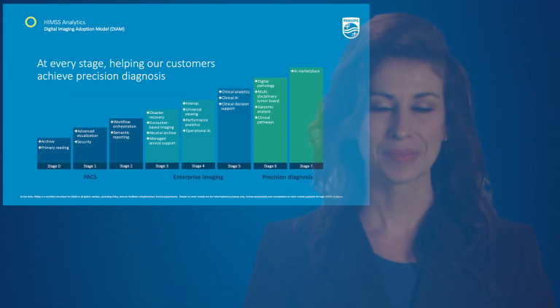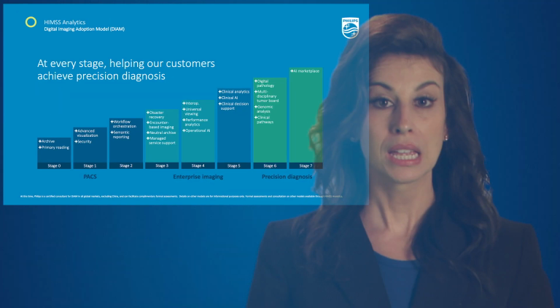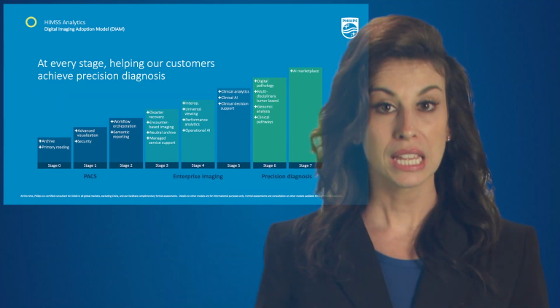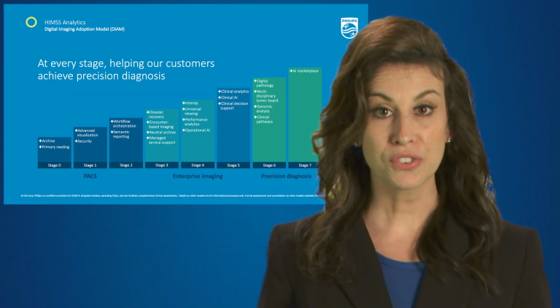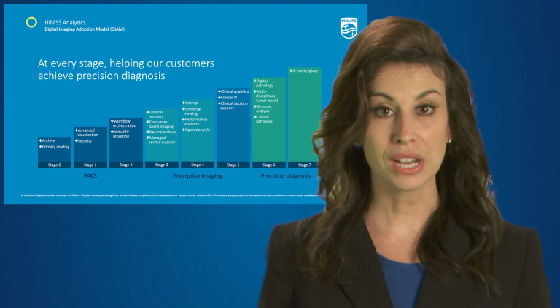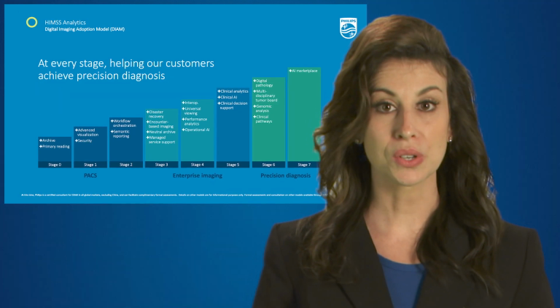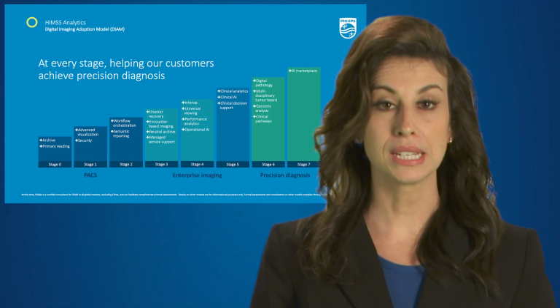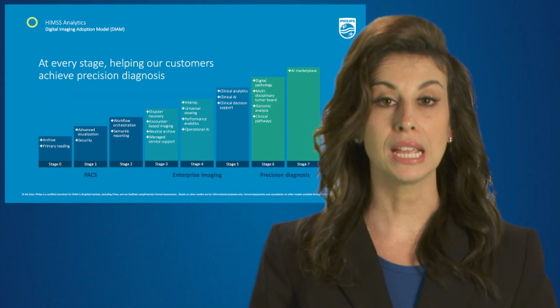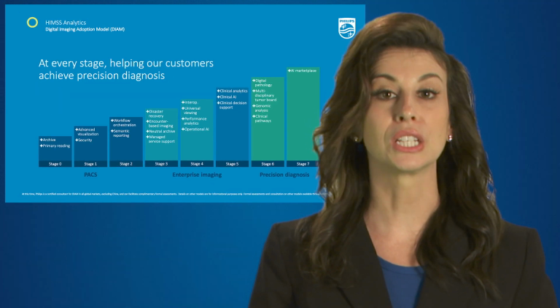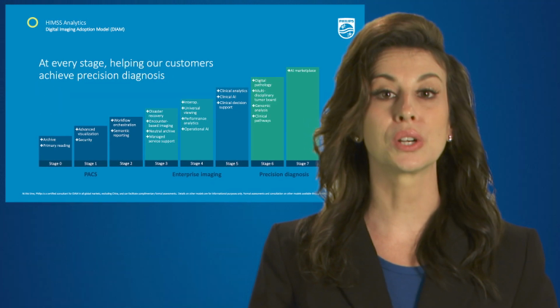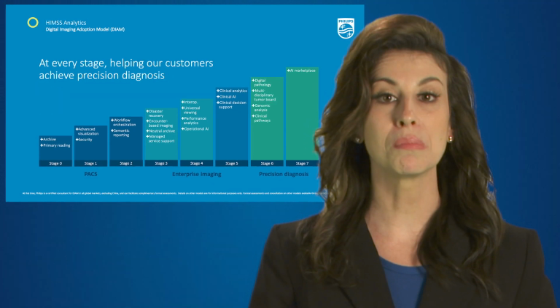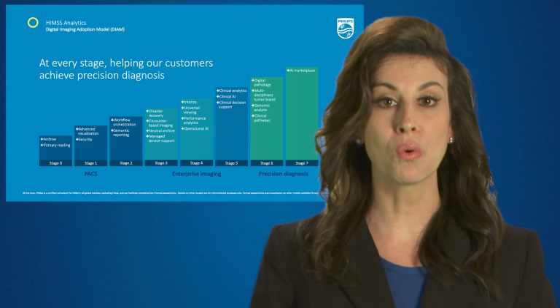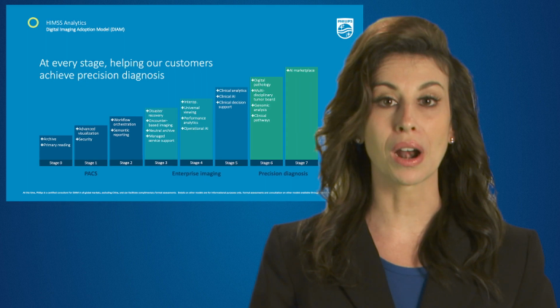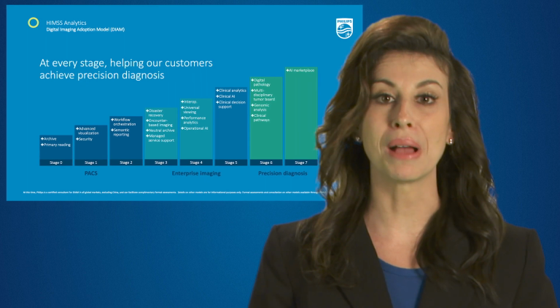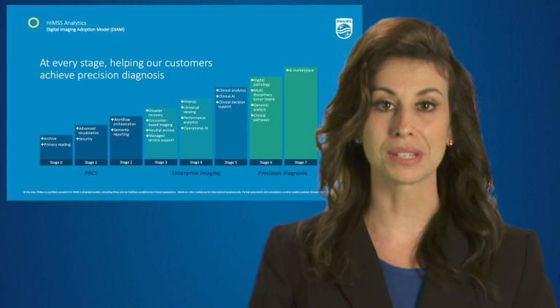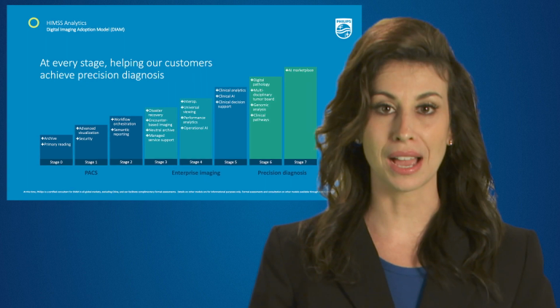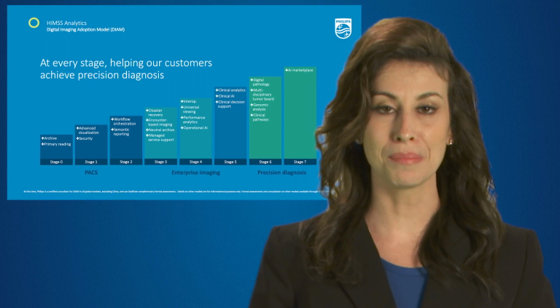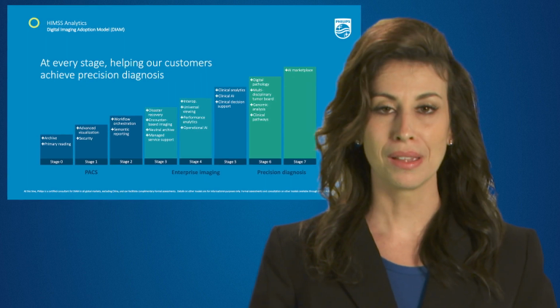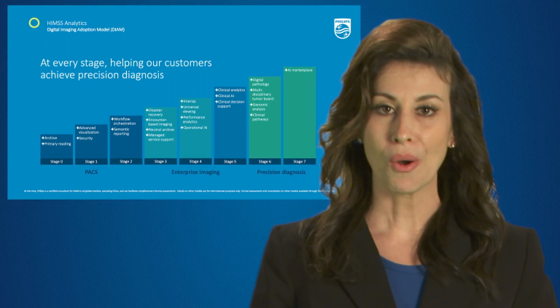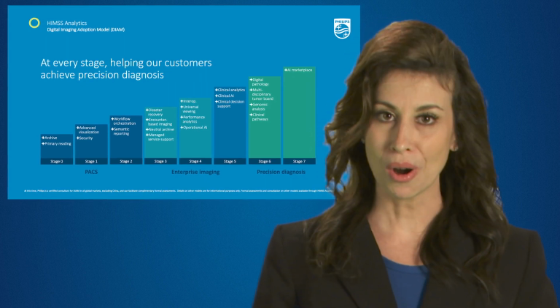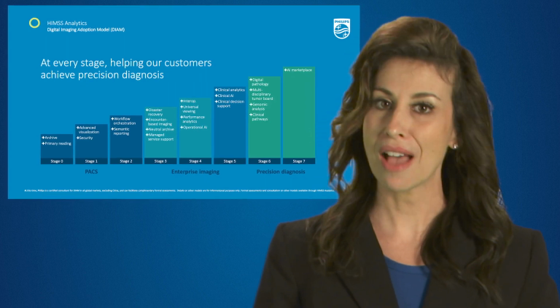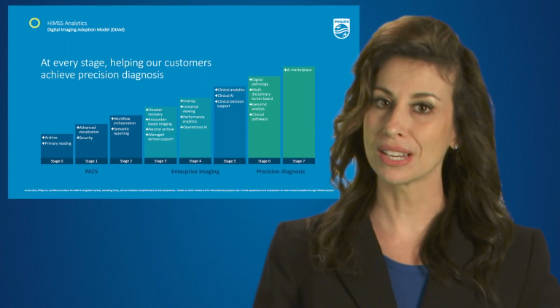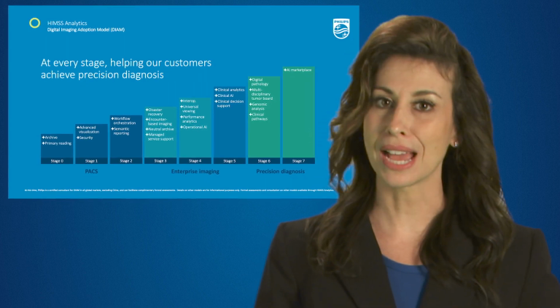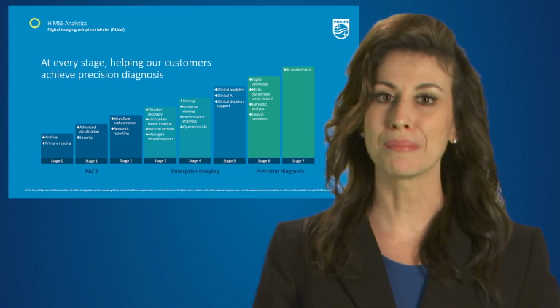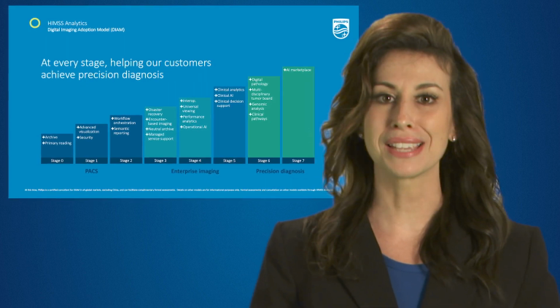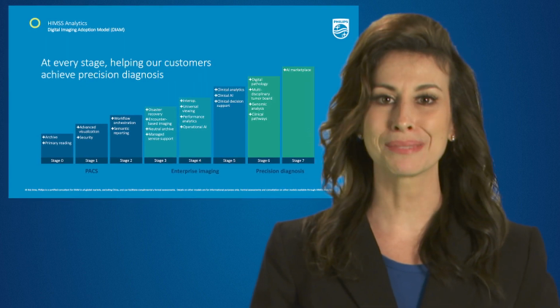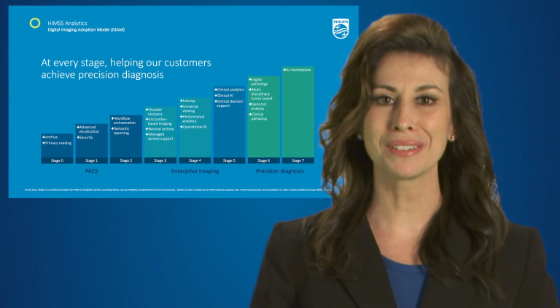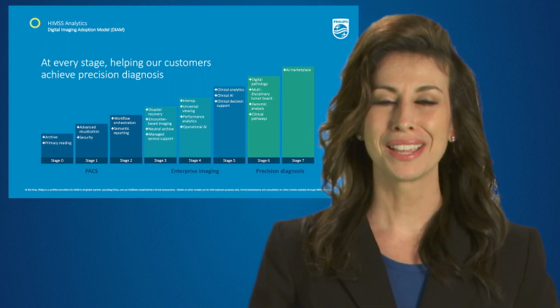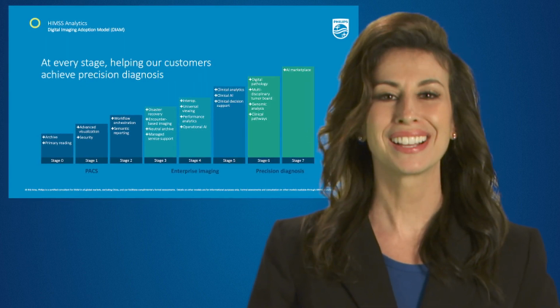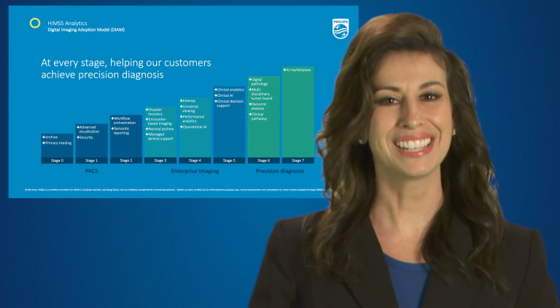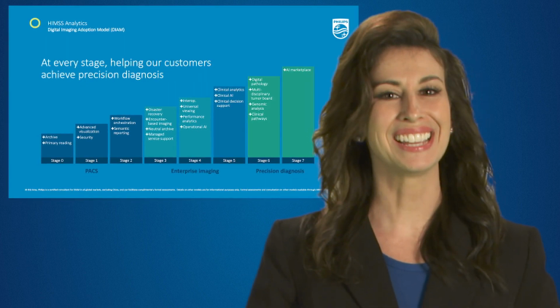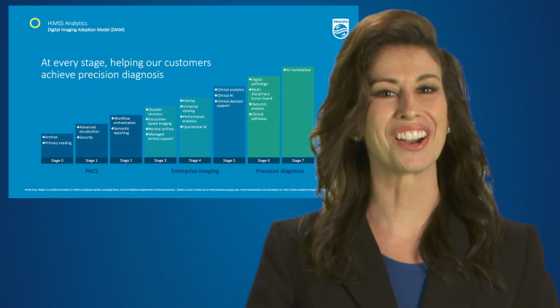If you're interested in learning more about DIIM or having a DIIM assessment, click here.